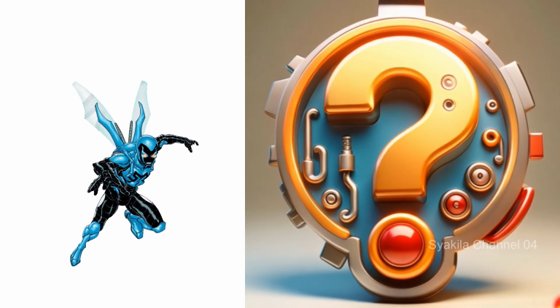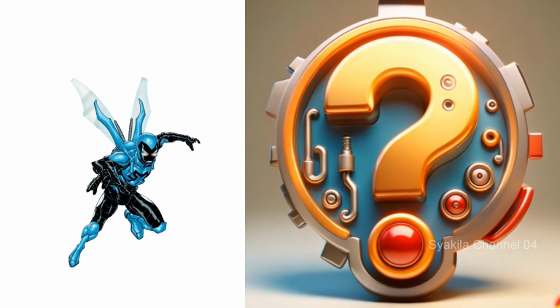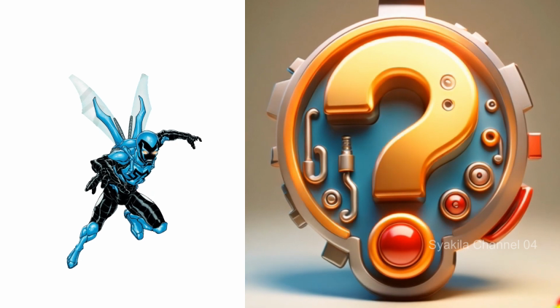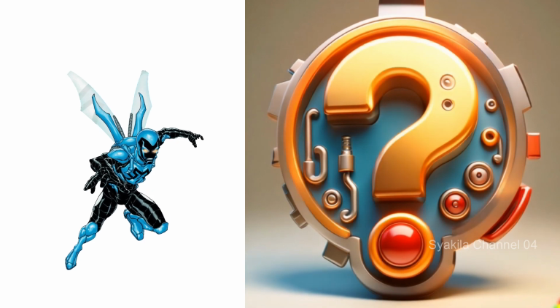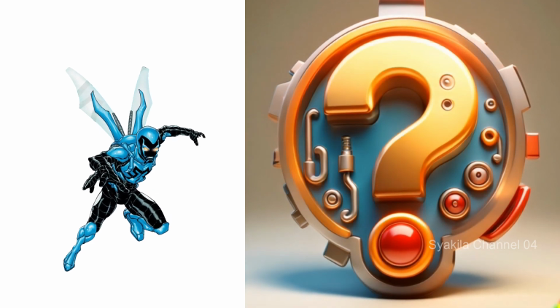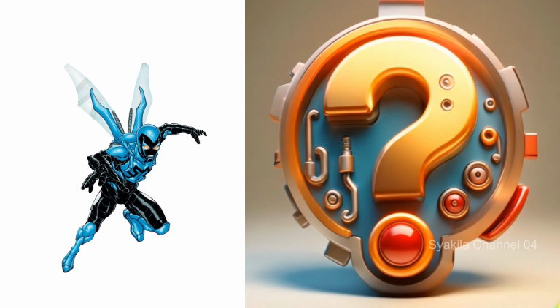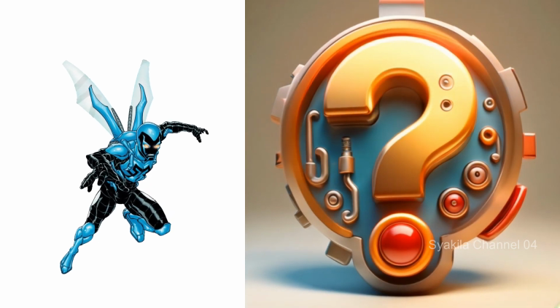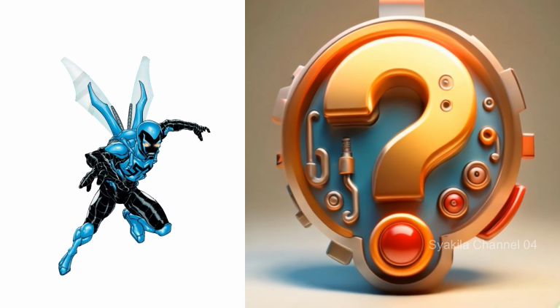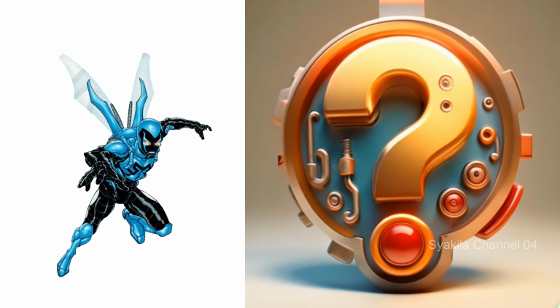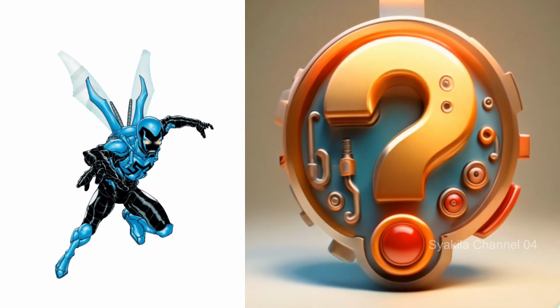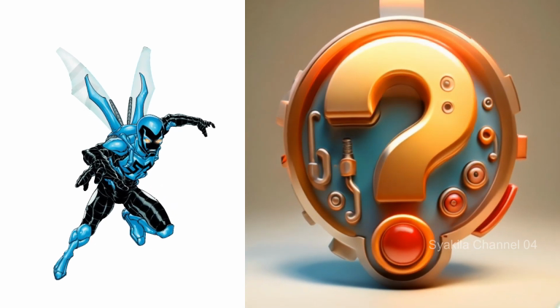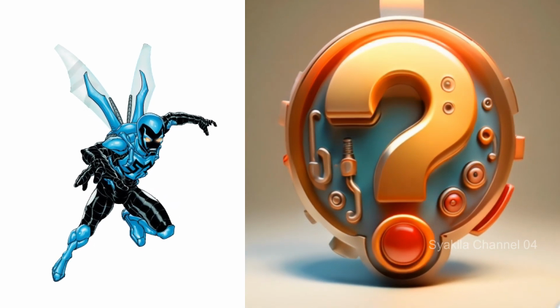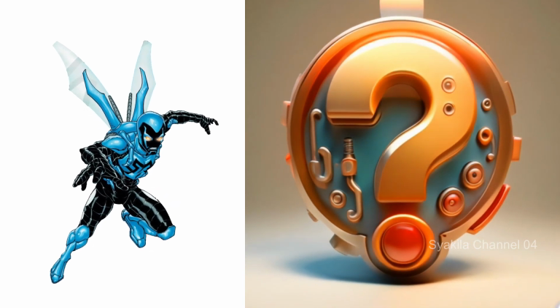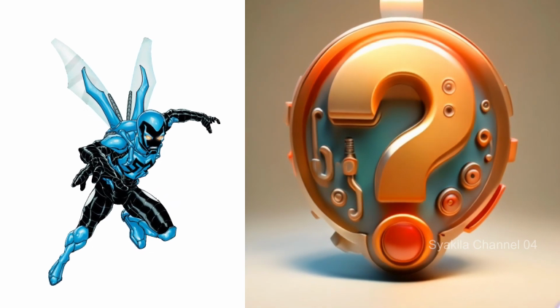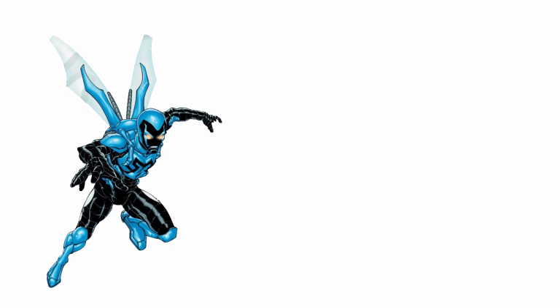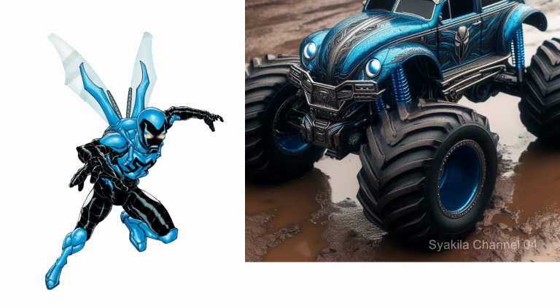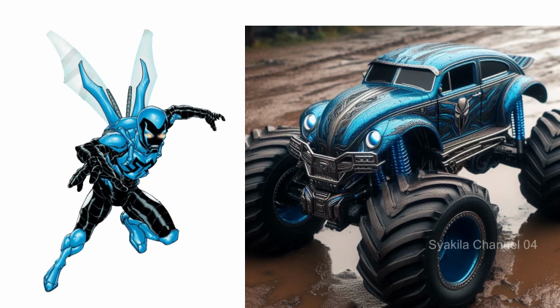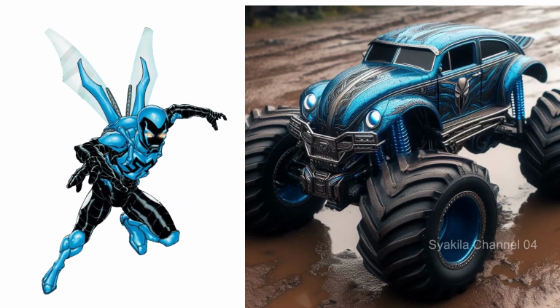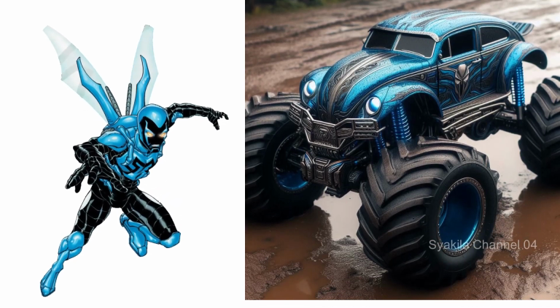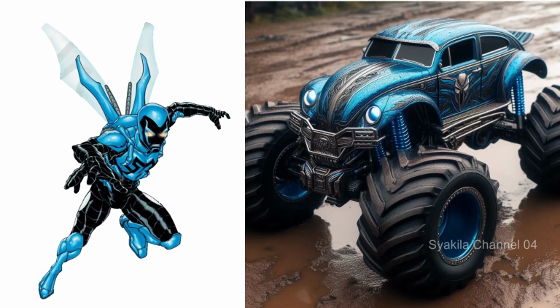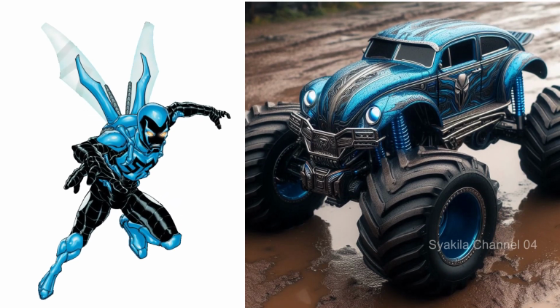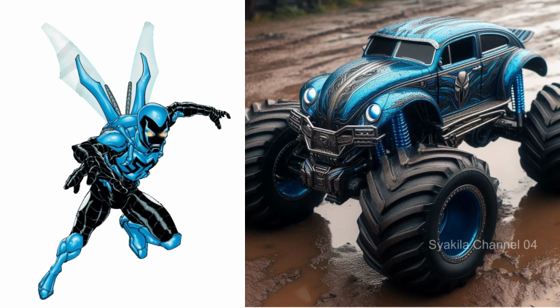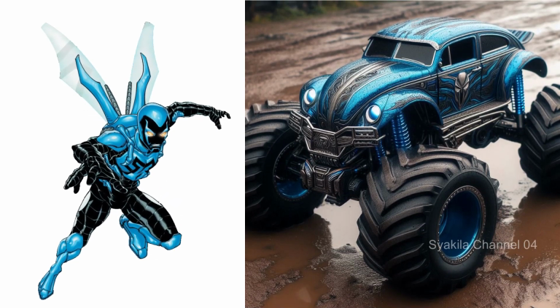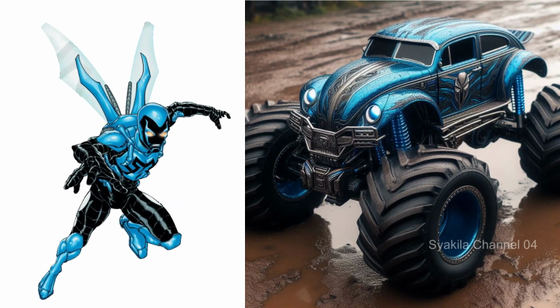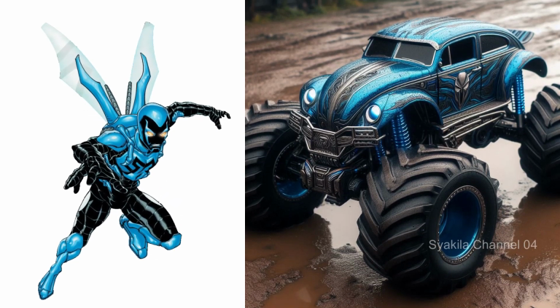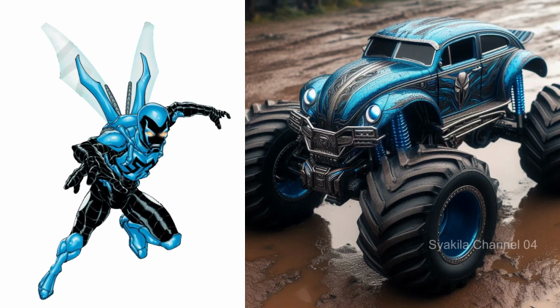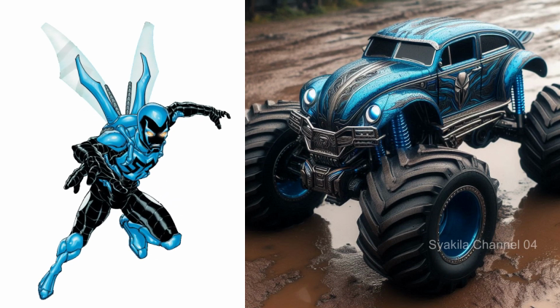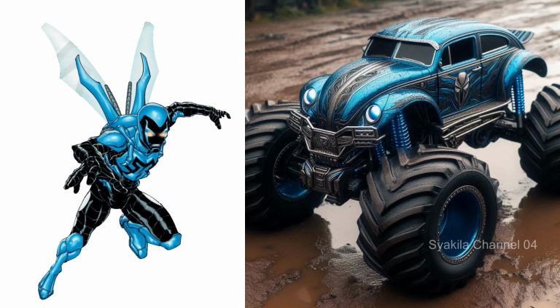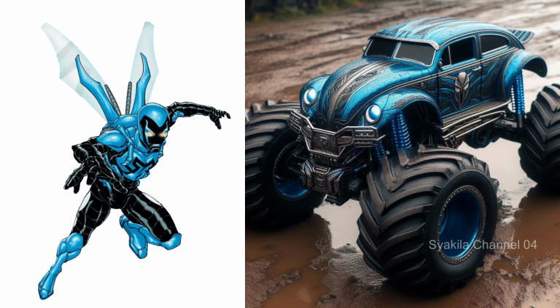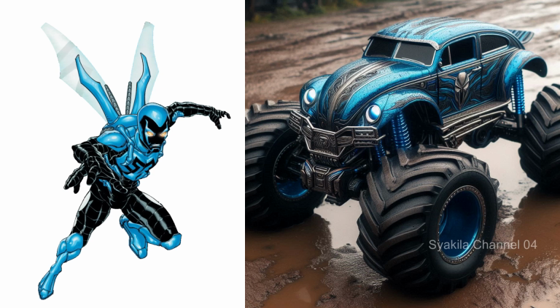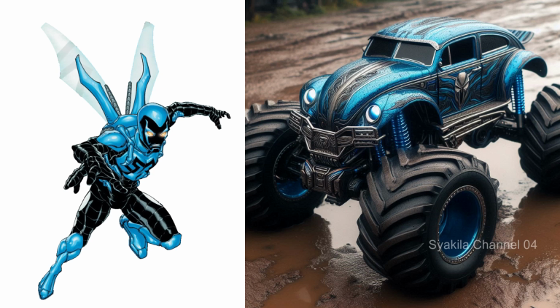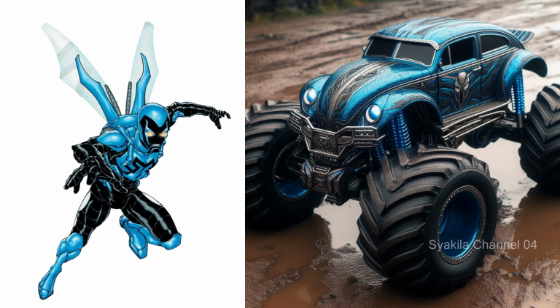Next, Blue Beetle. The blue of the scarab is what makes it different.